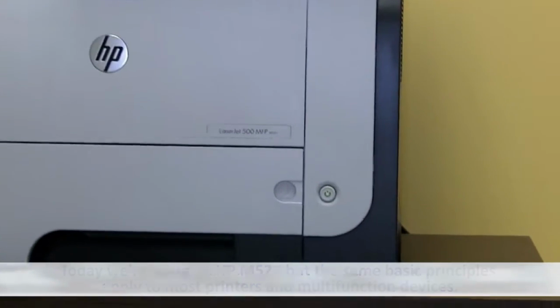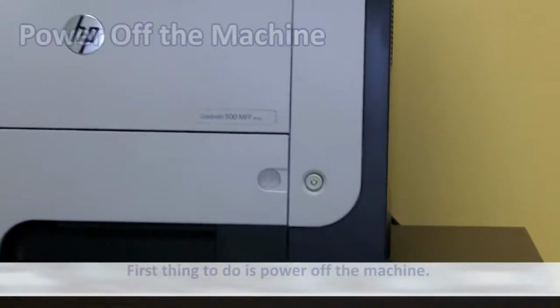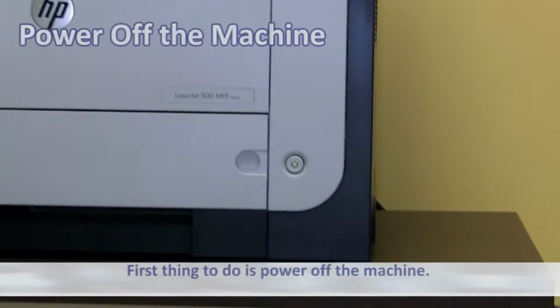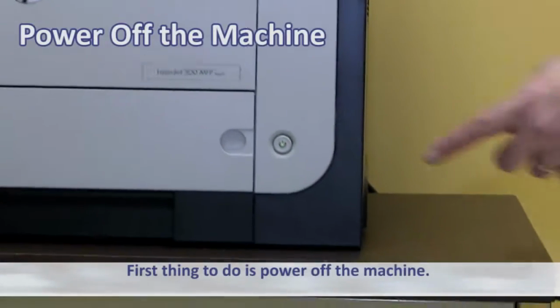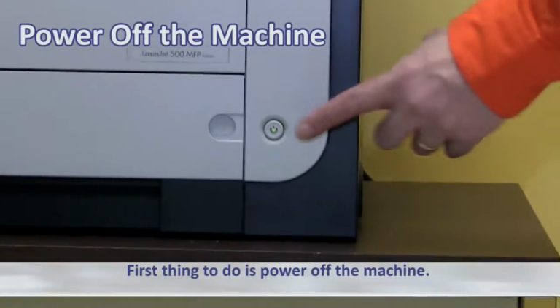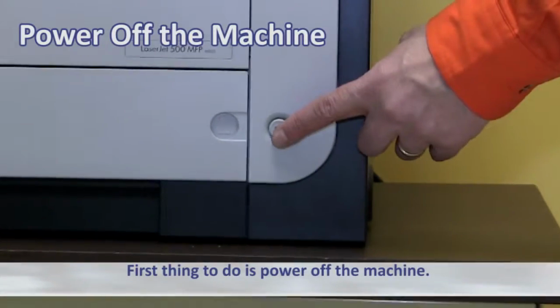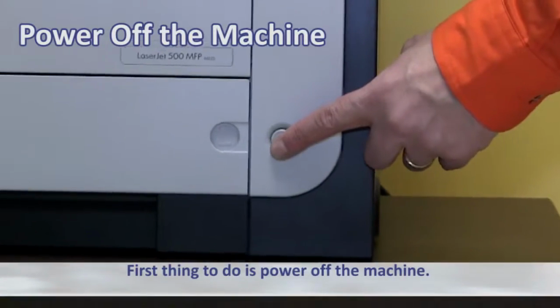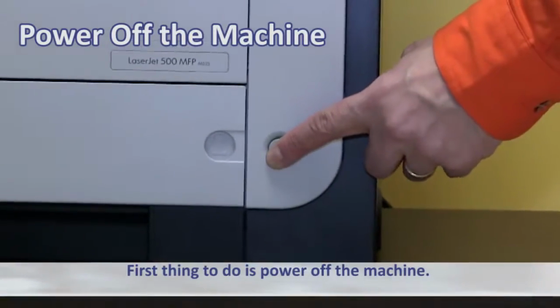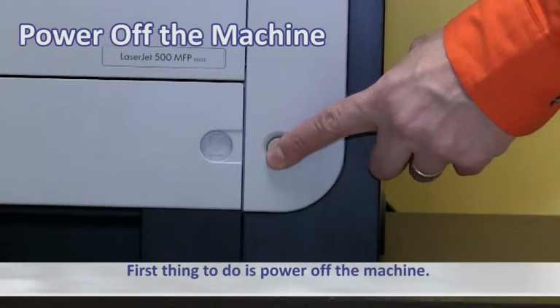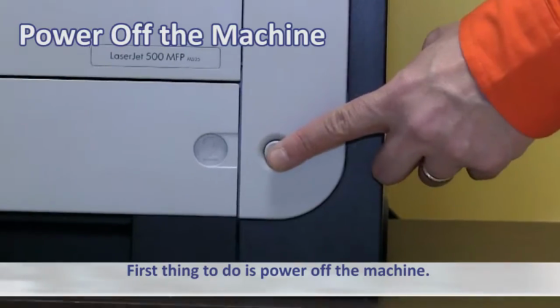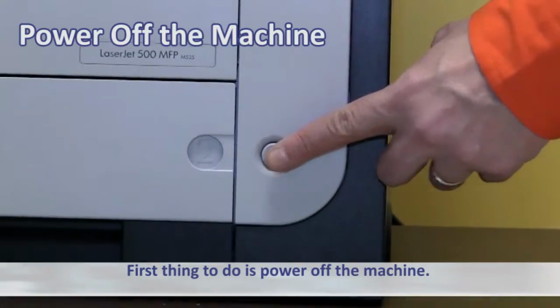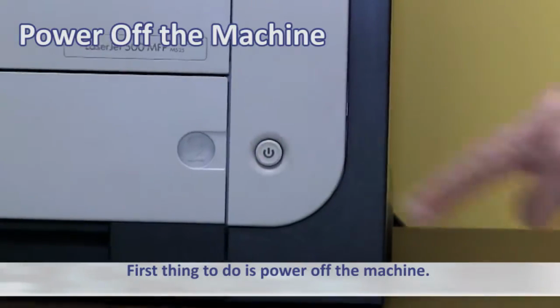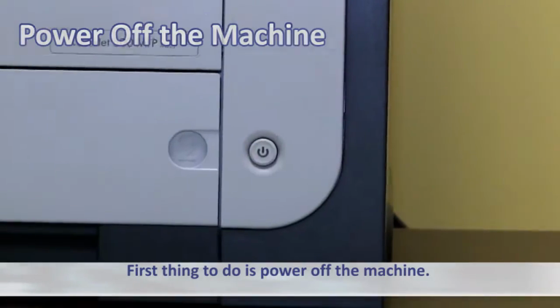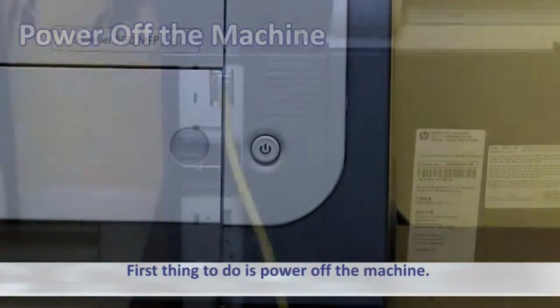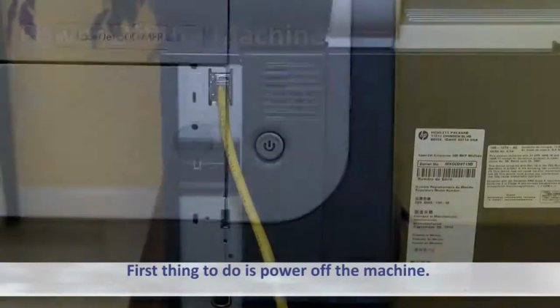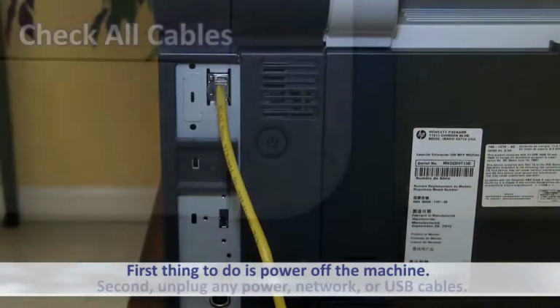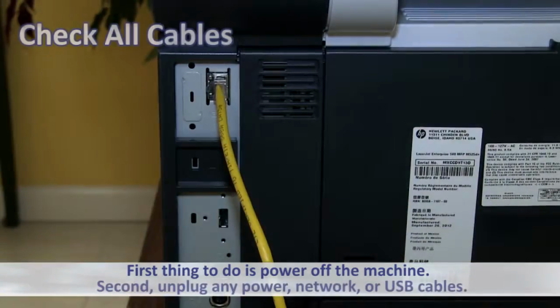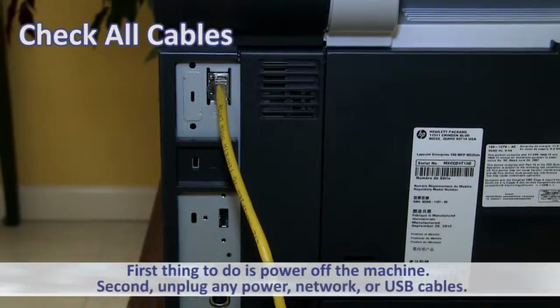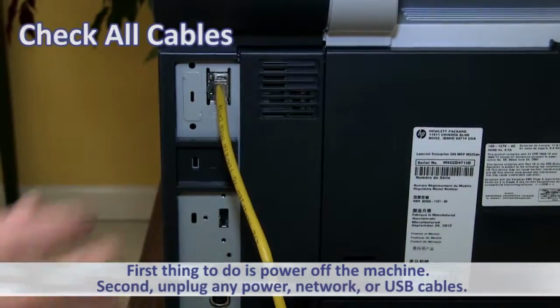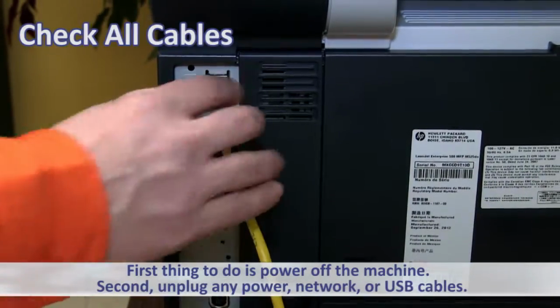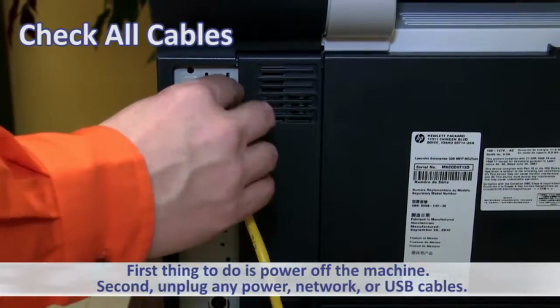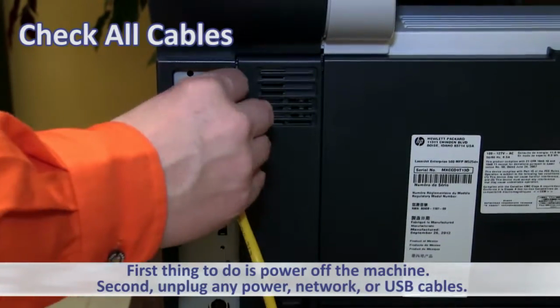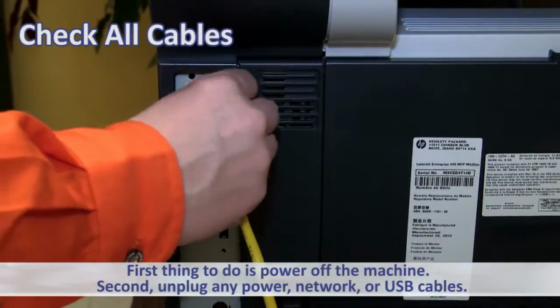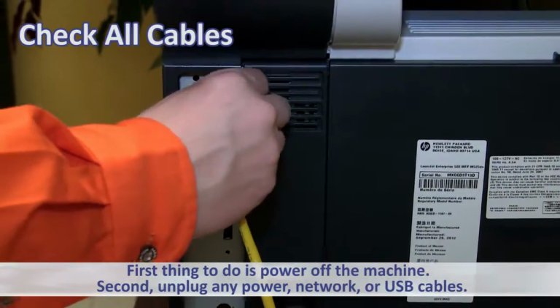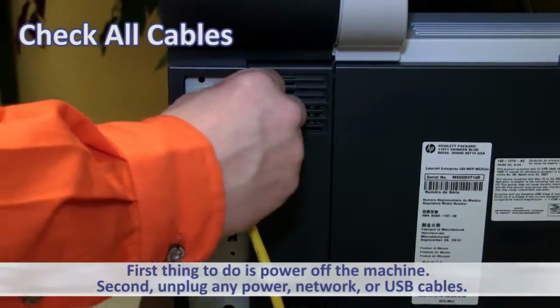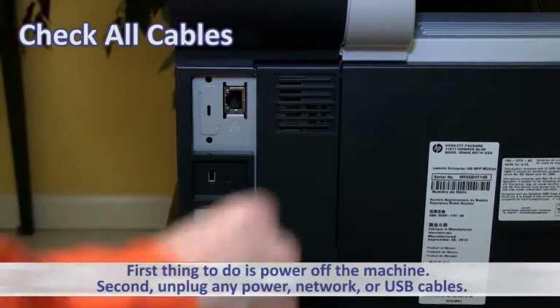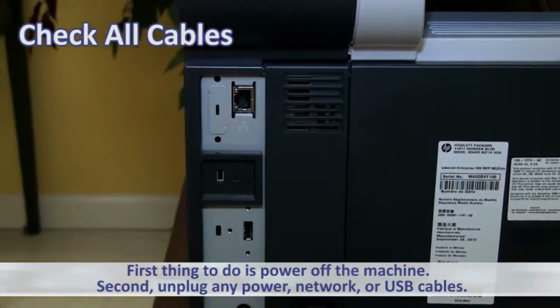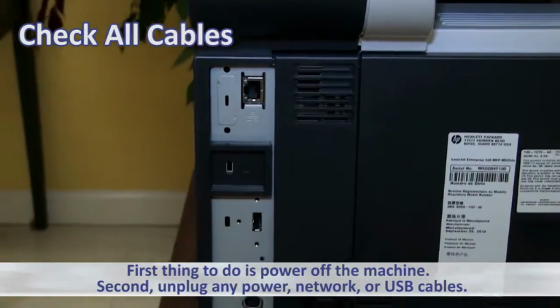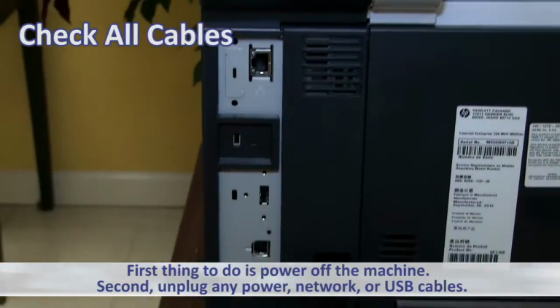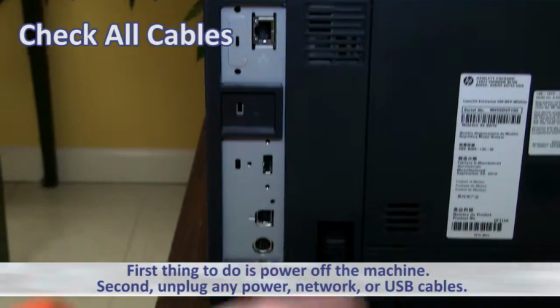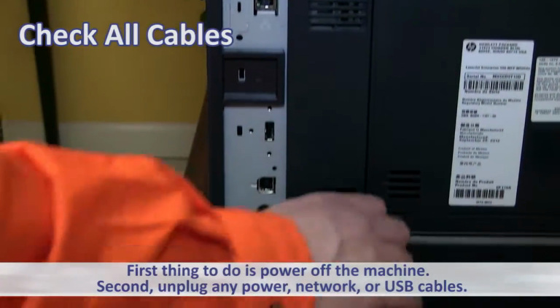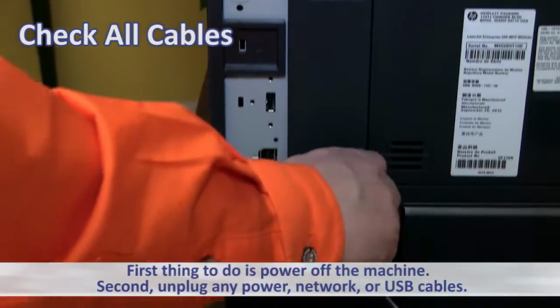First thing to do is power off the machine. Second, unplug any power, network, or USB cables.